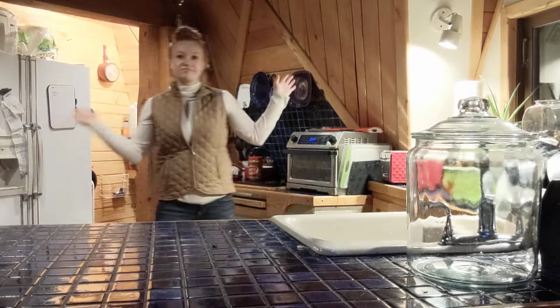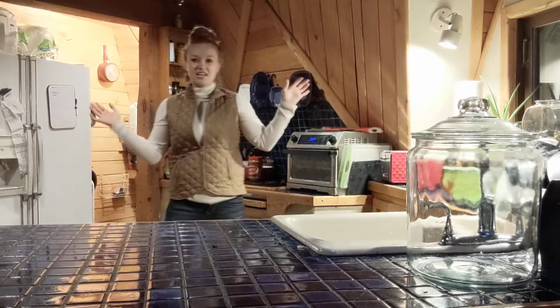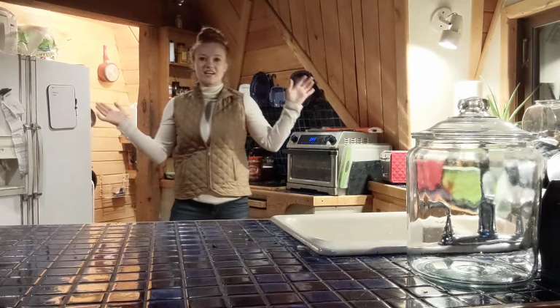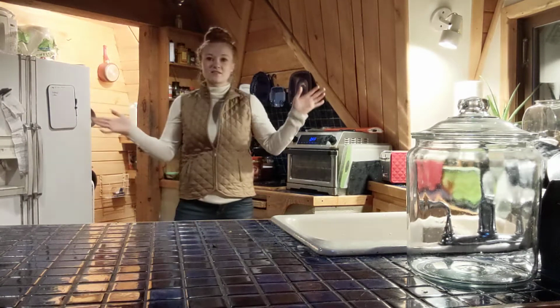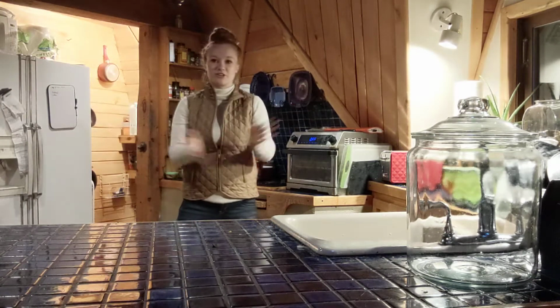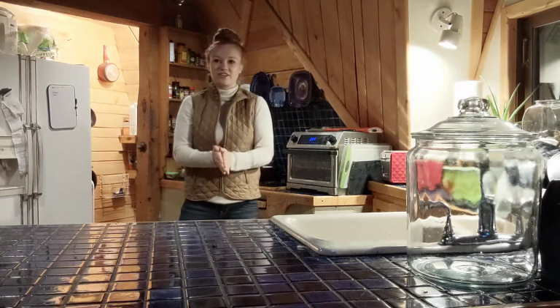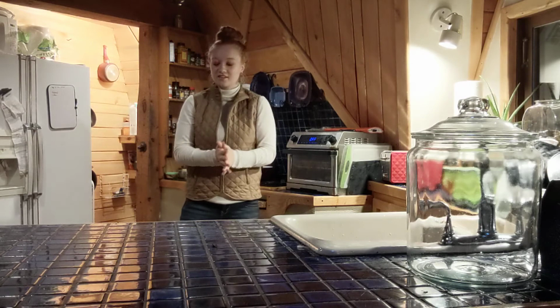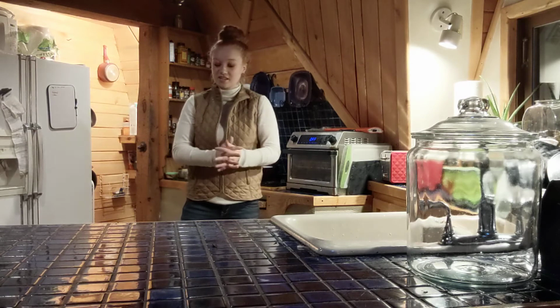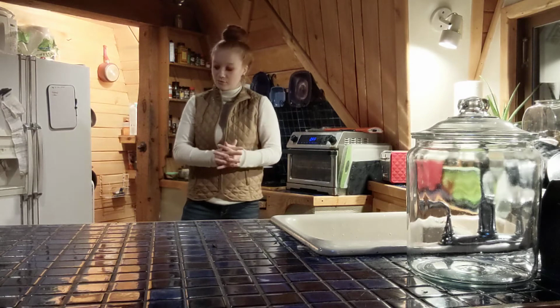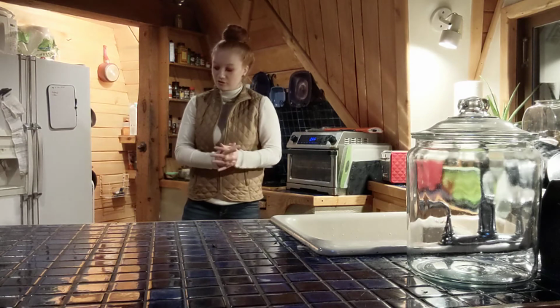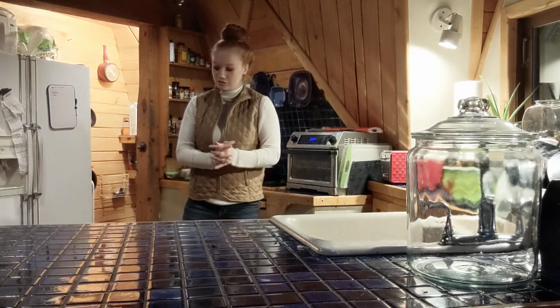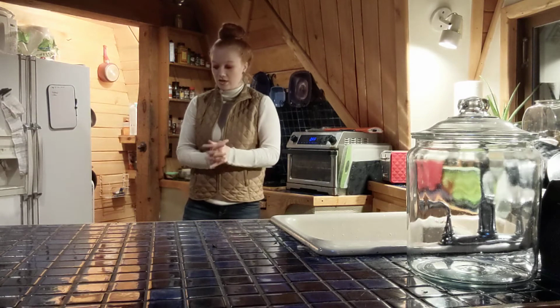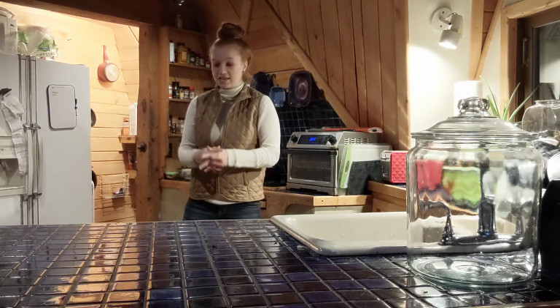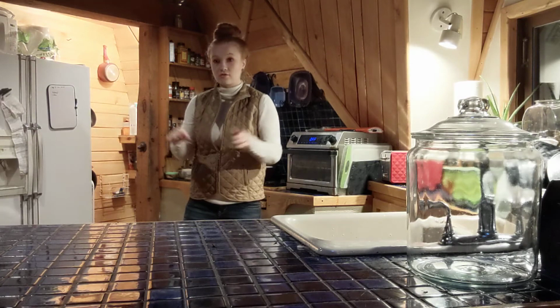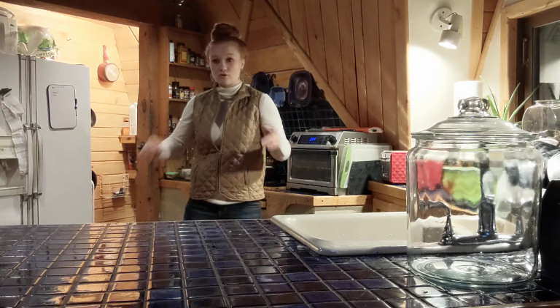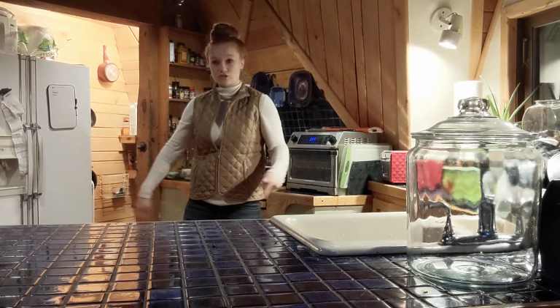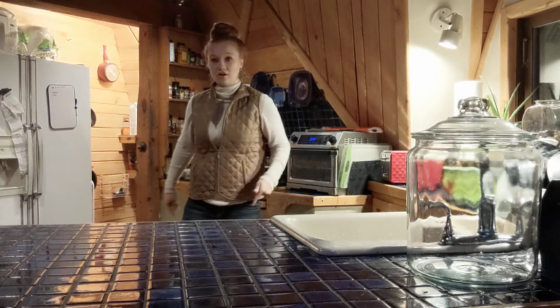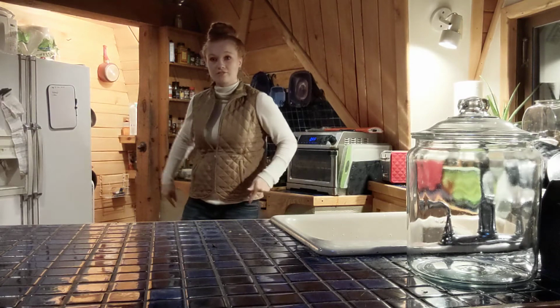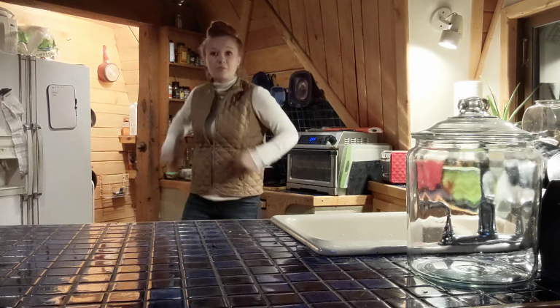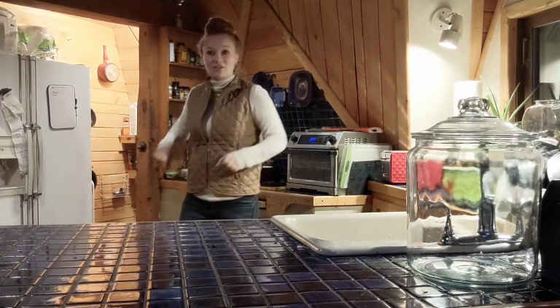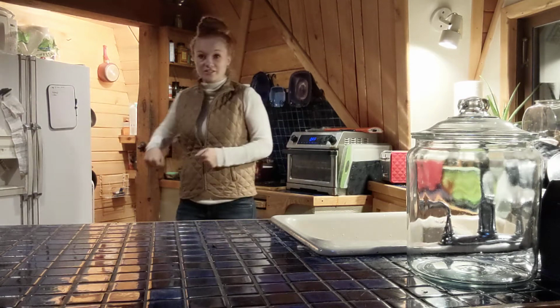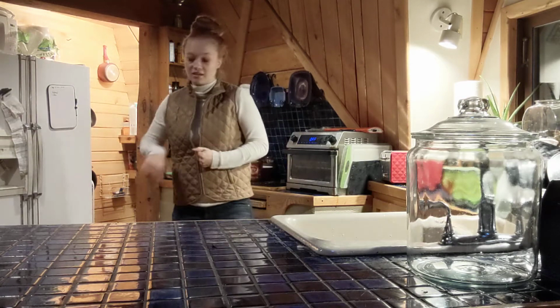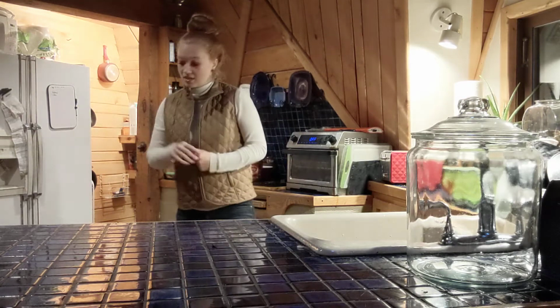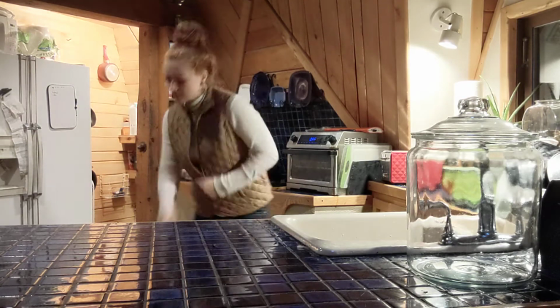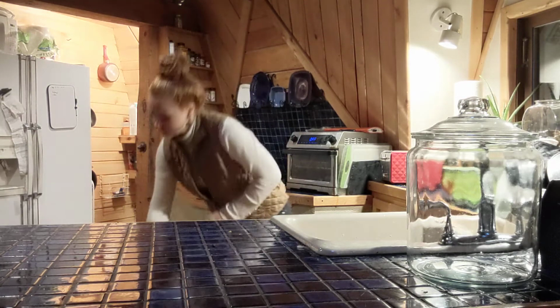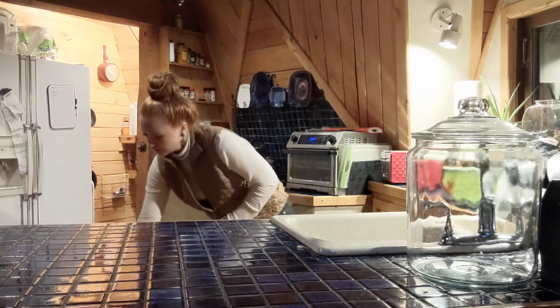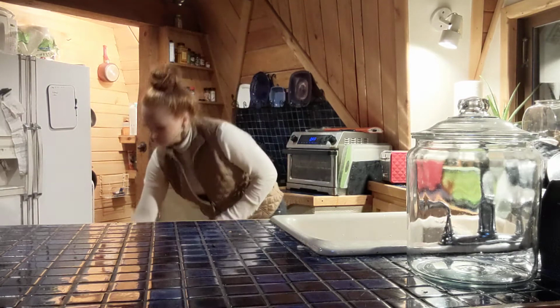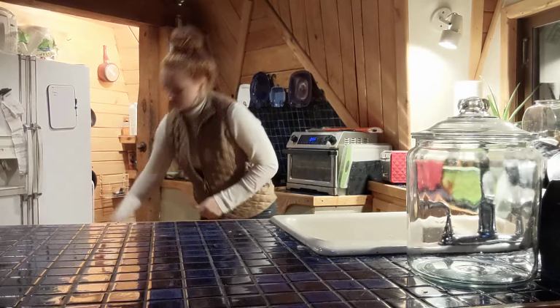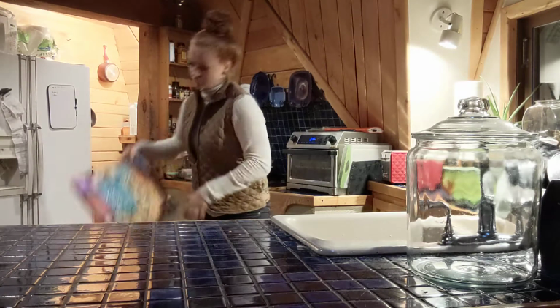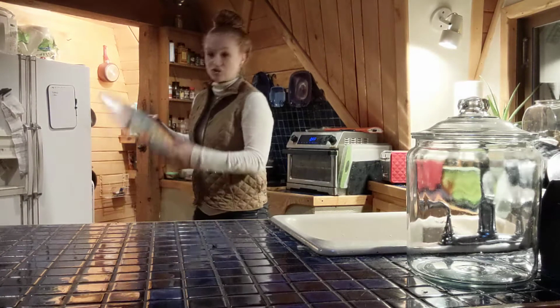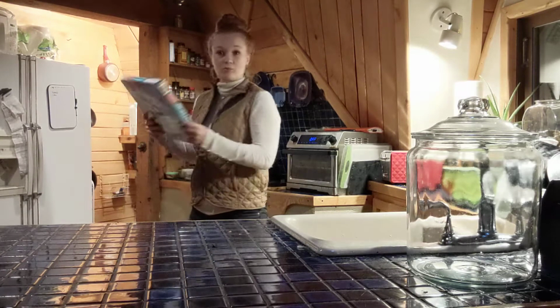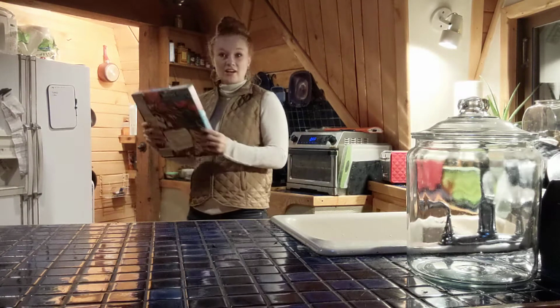Hey guys, Camille here, and today we're going to do a grocery haul from Aldi, so we're just going to jump right in.